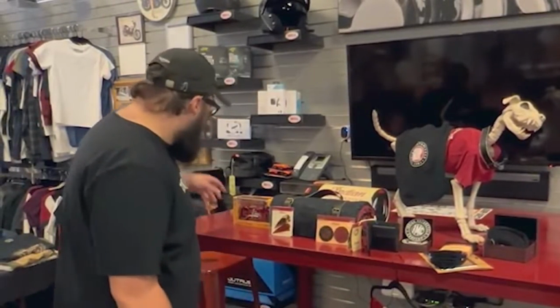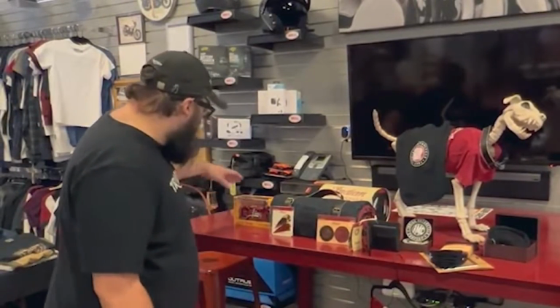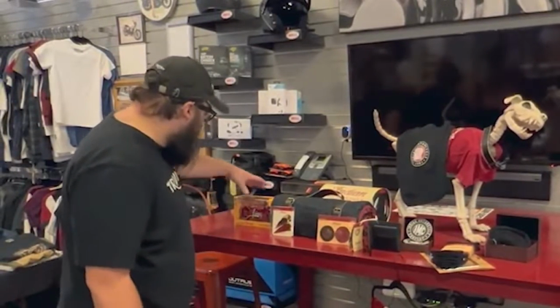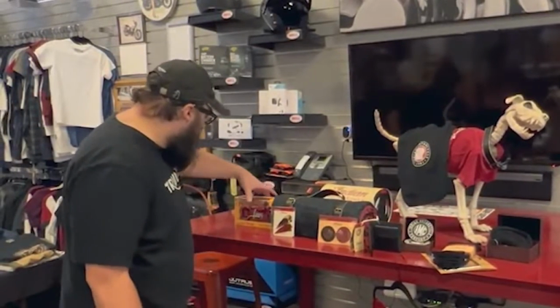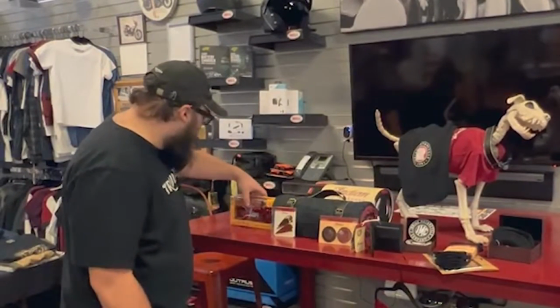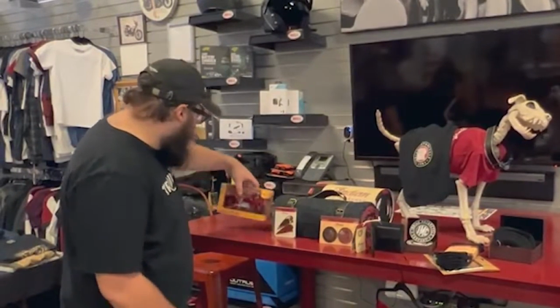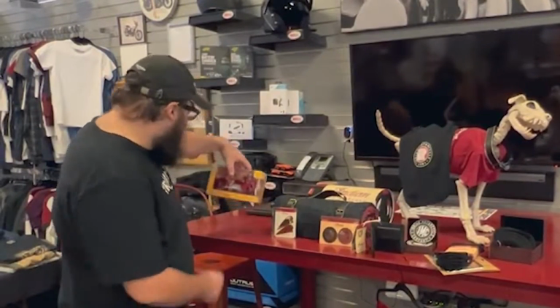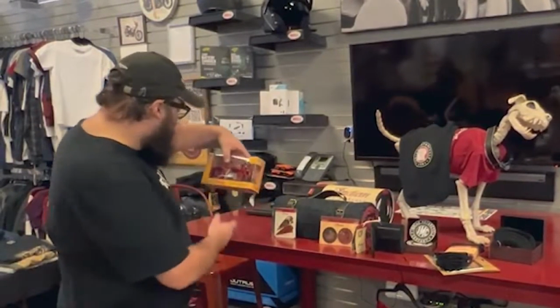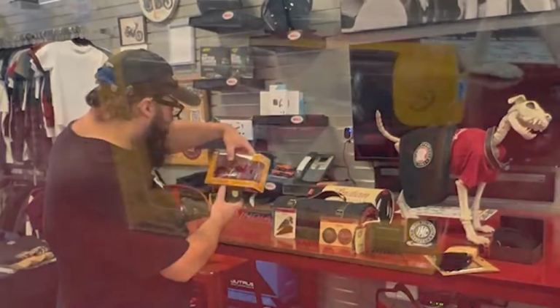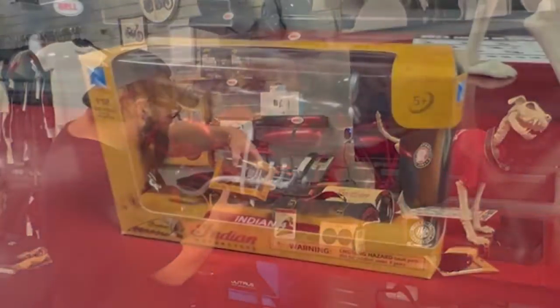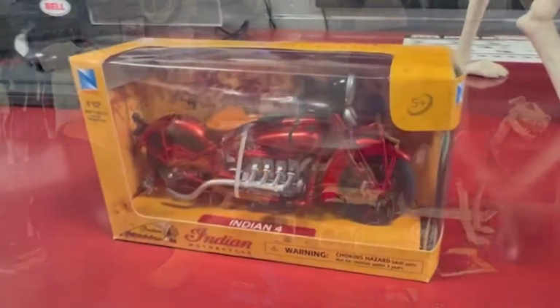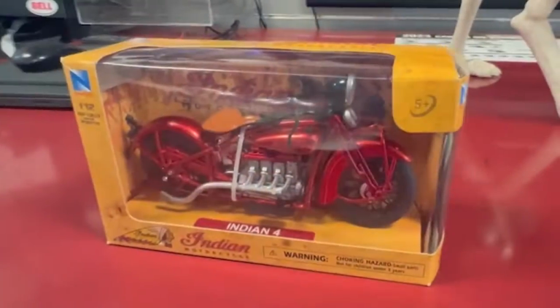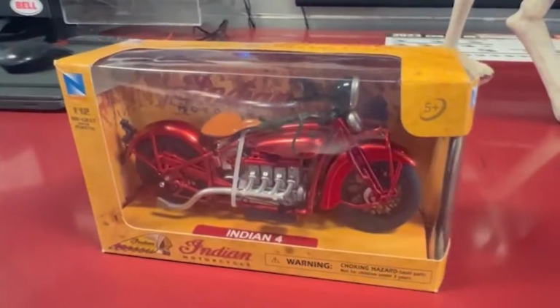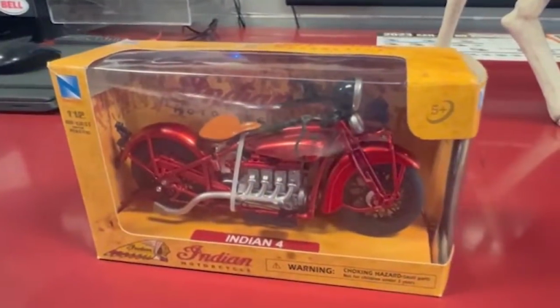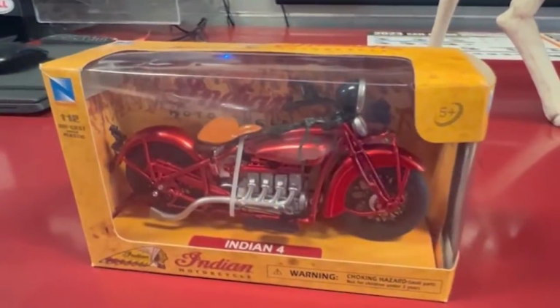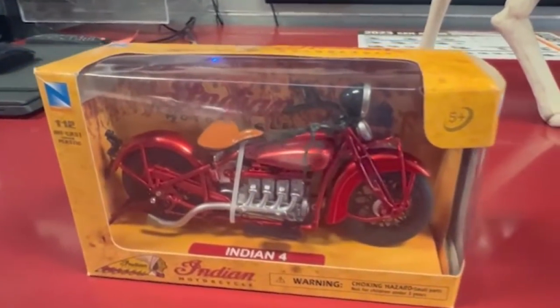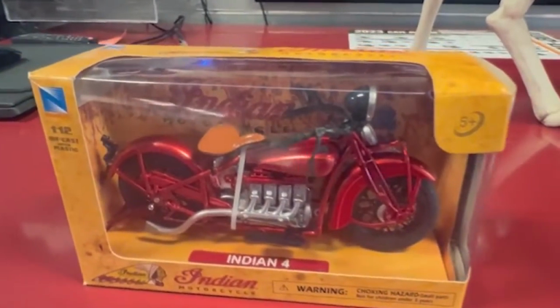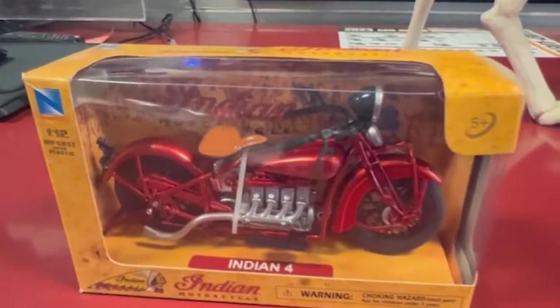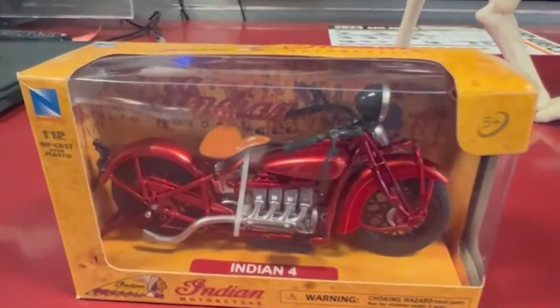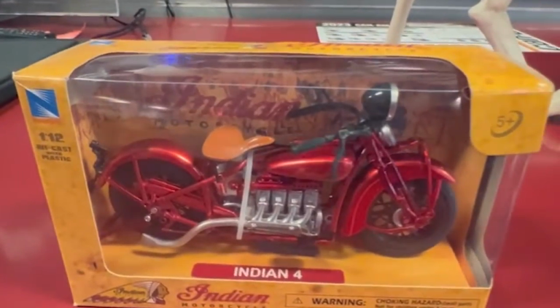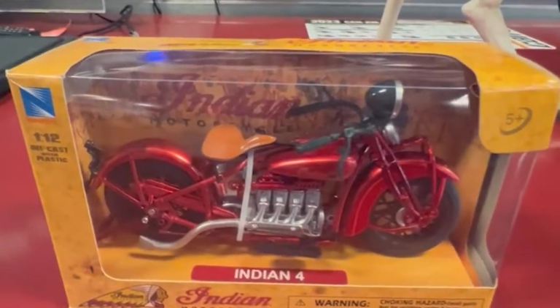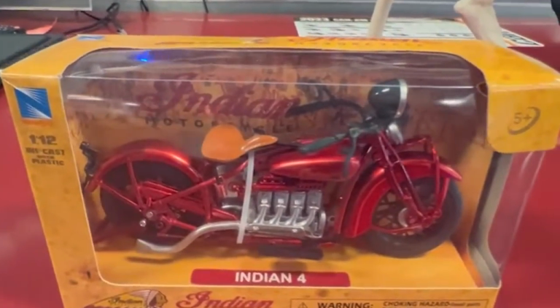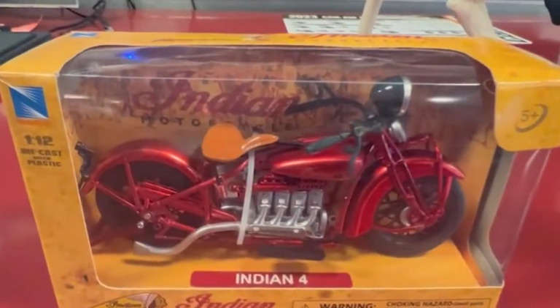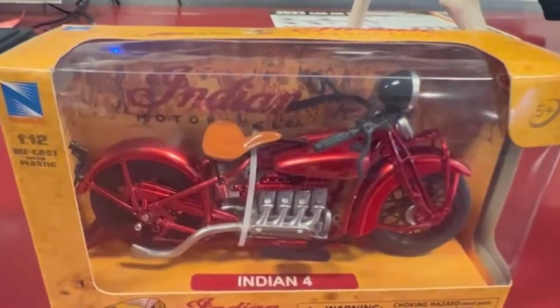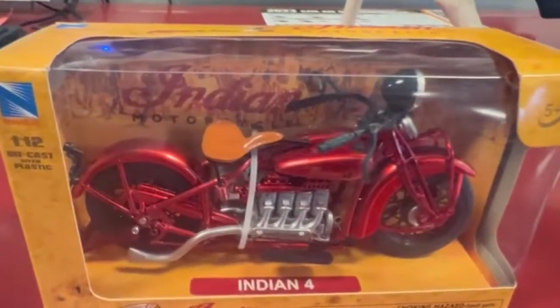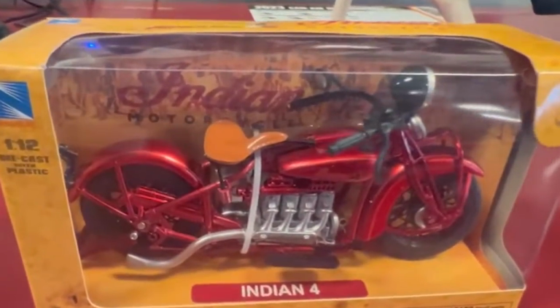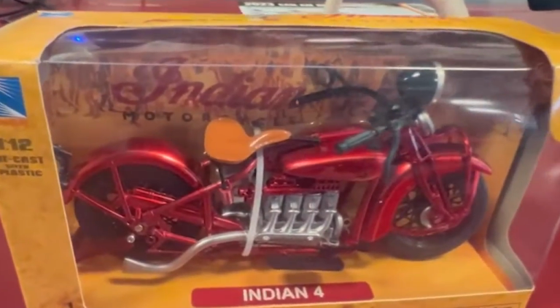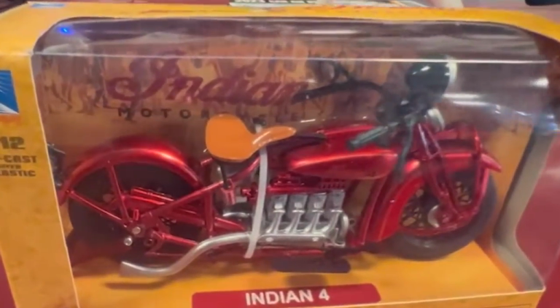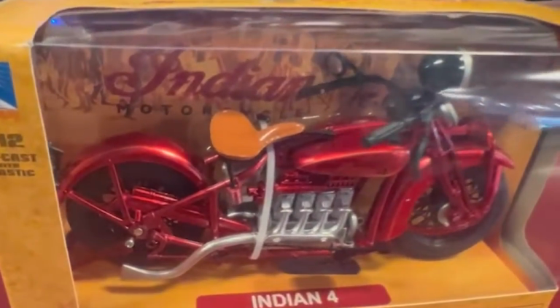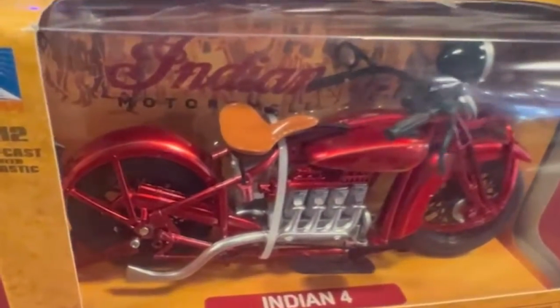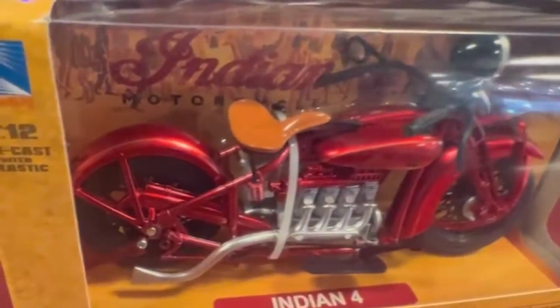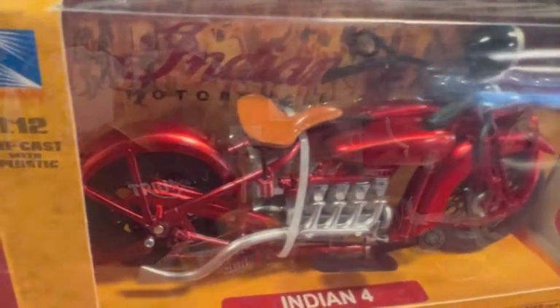Starting with this wonderful die cast replica of an older Indian.